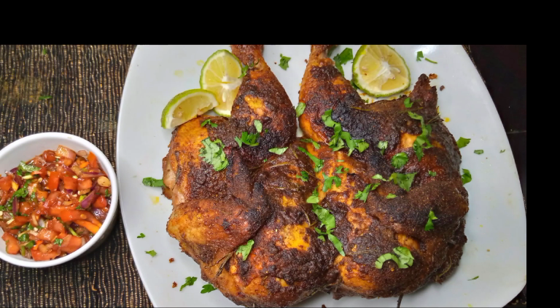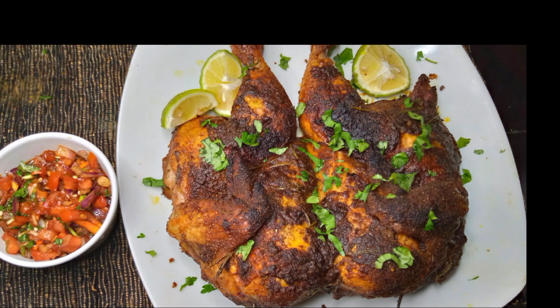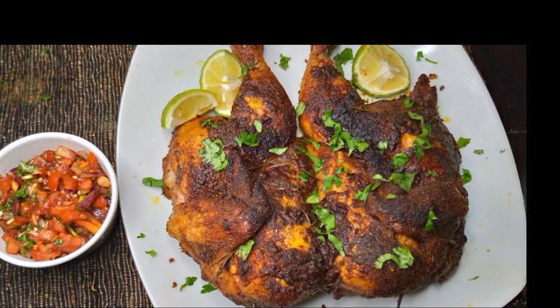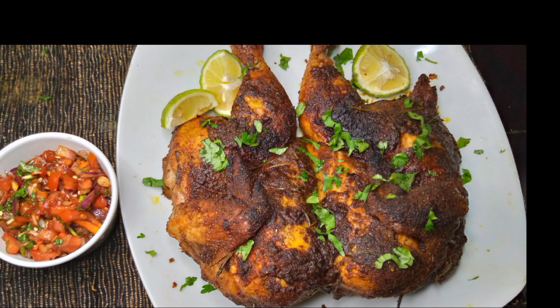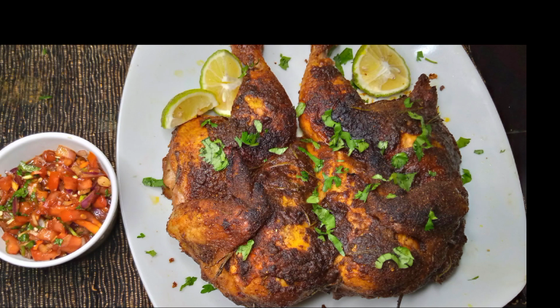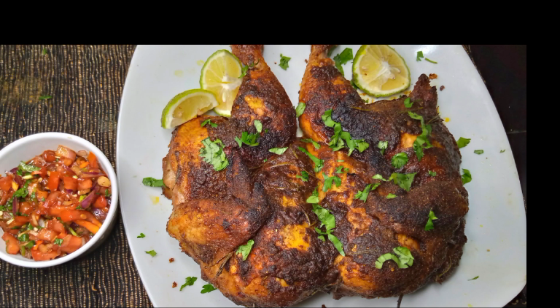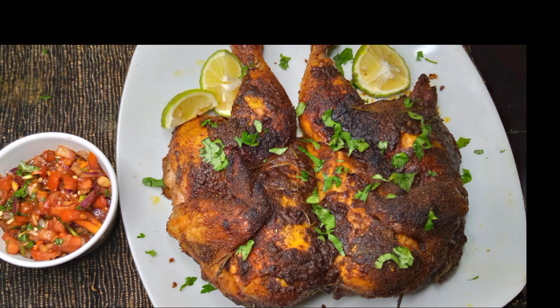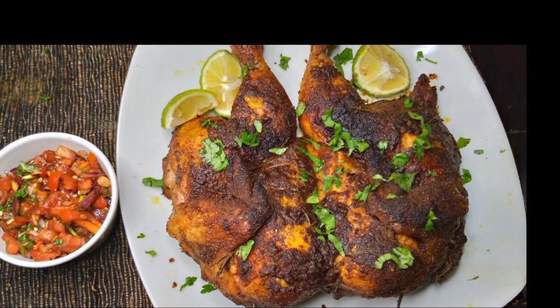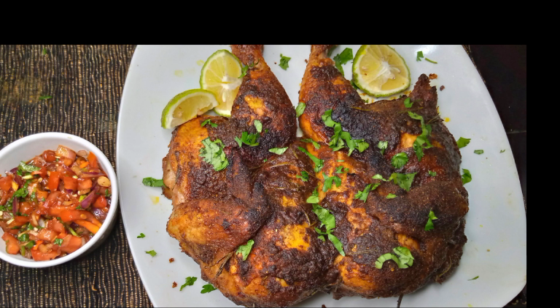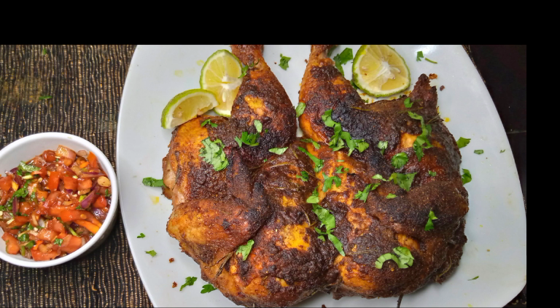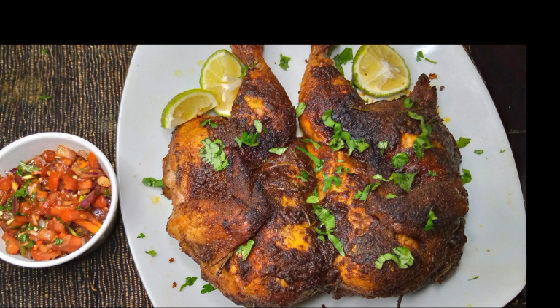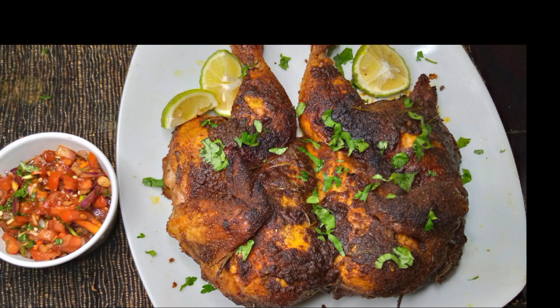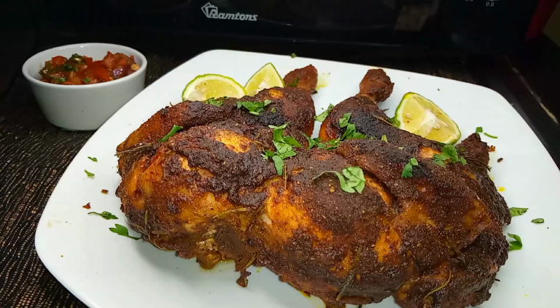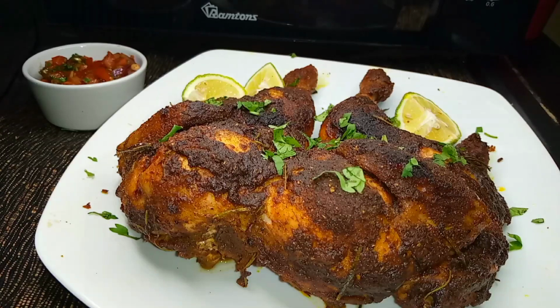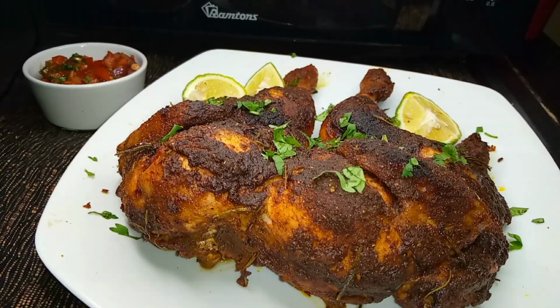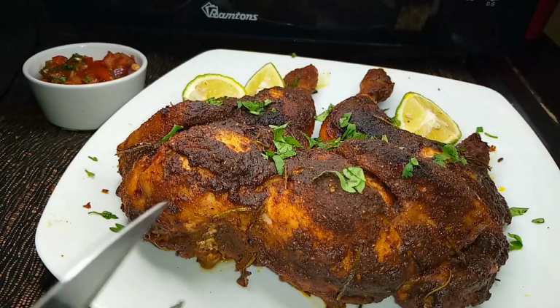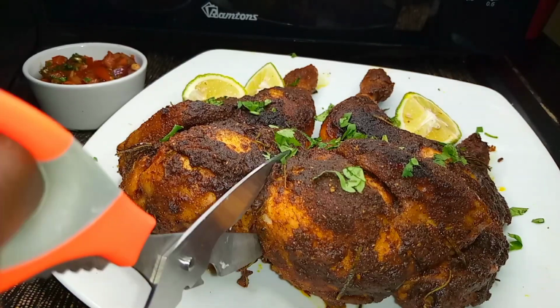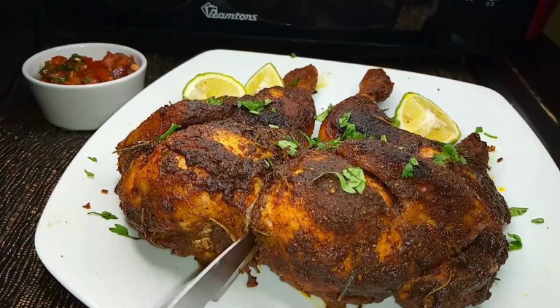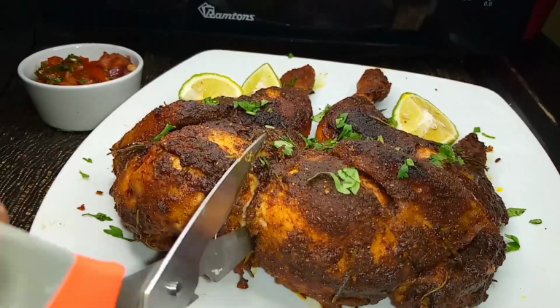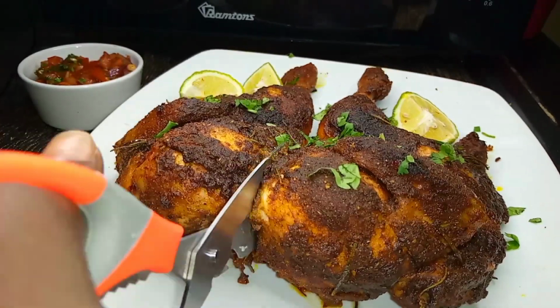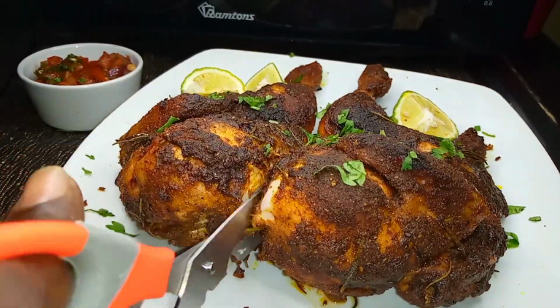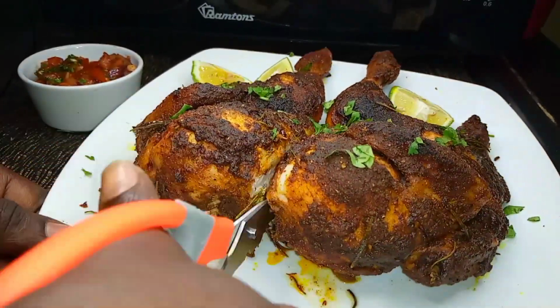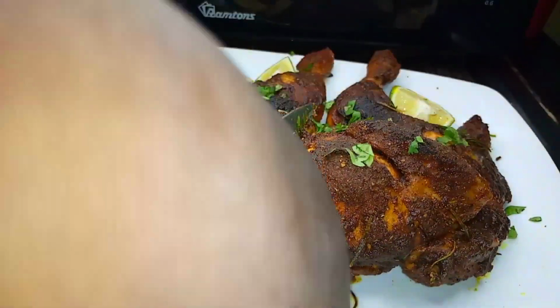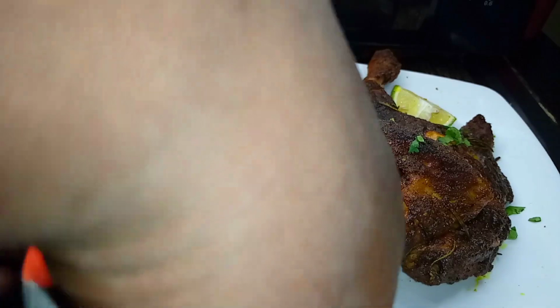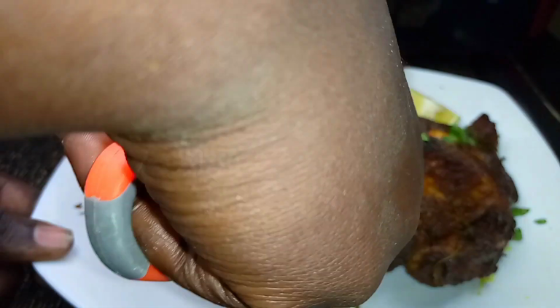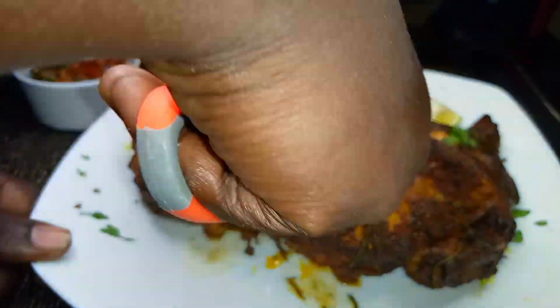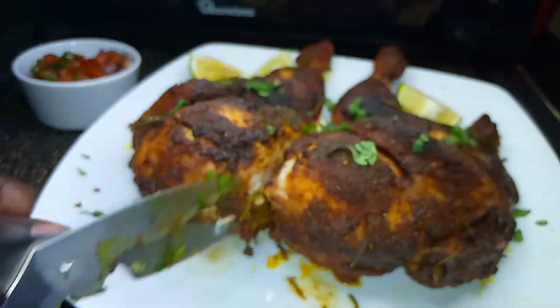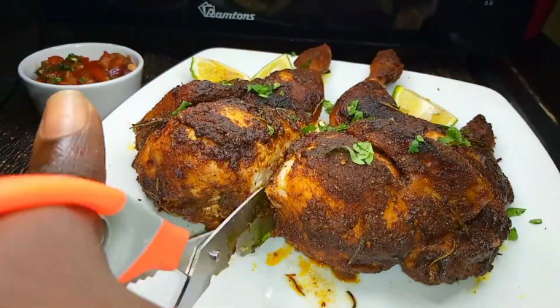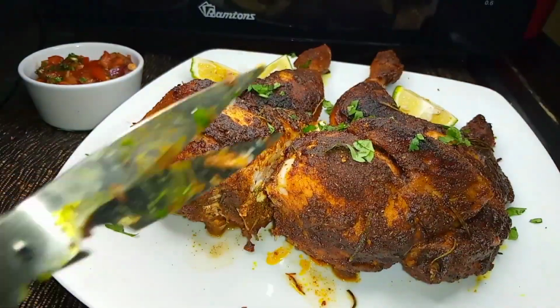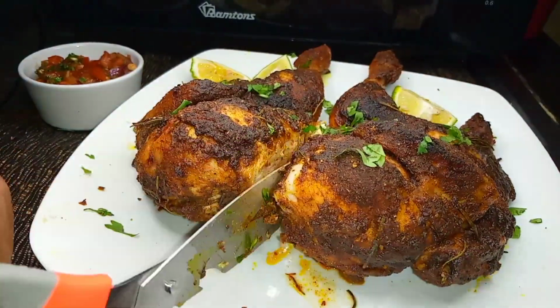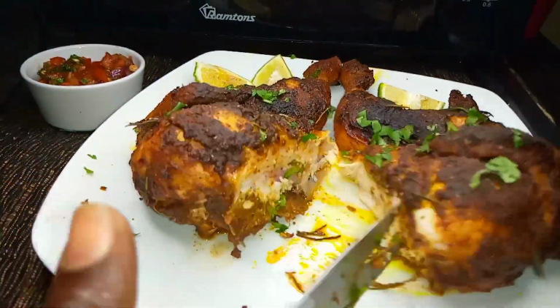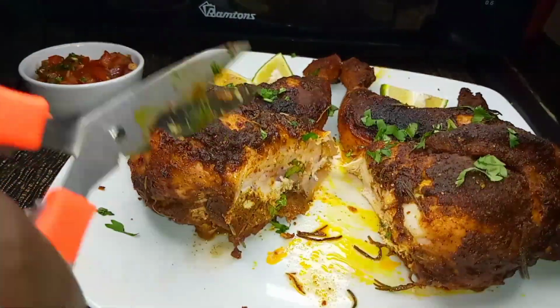So now the chicken is ready and looks delicious. I'll just cut it to show you how it looks, then I'll dig in.